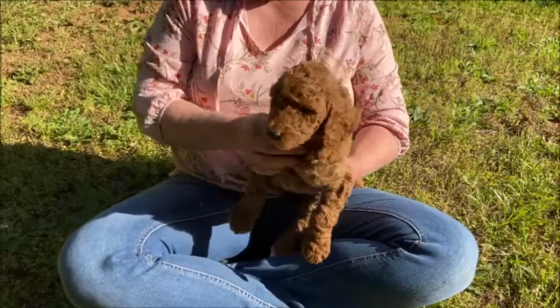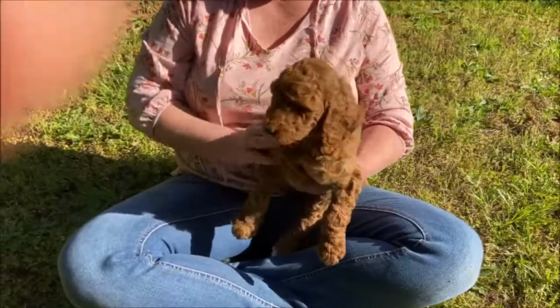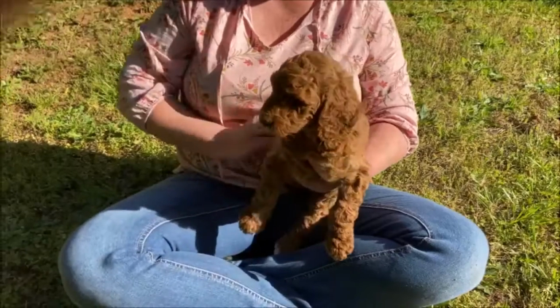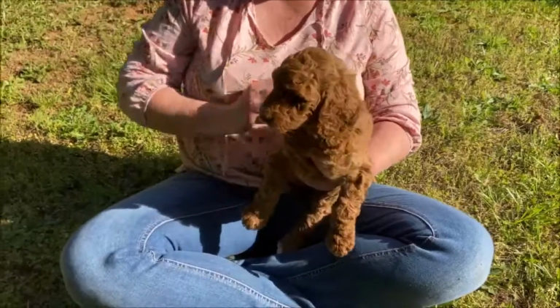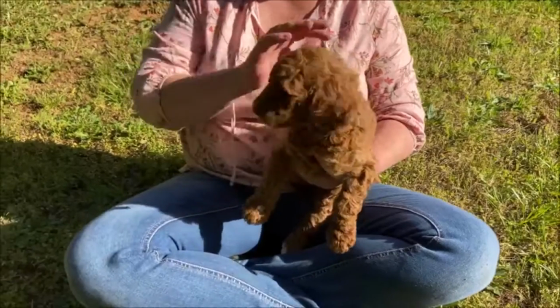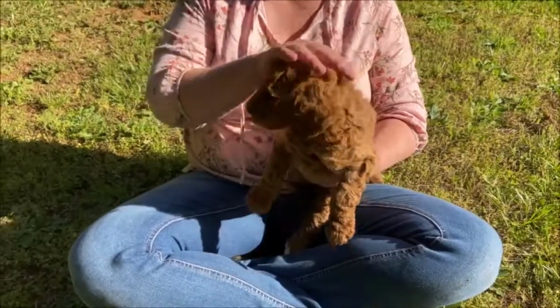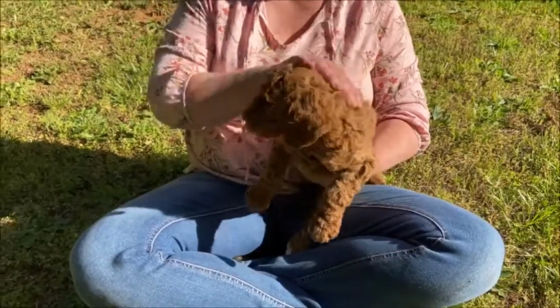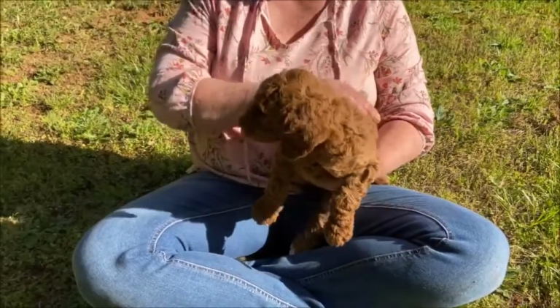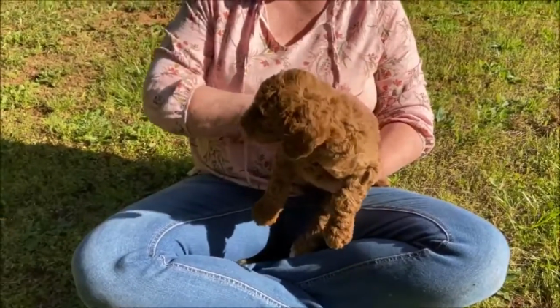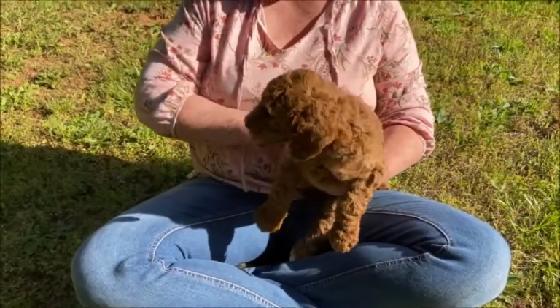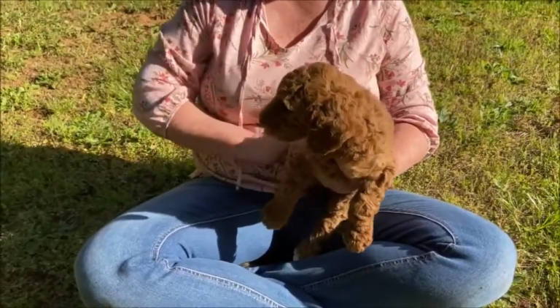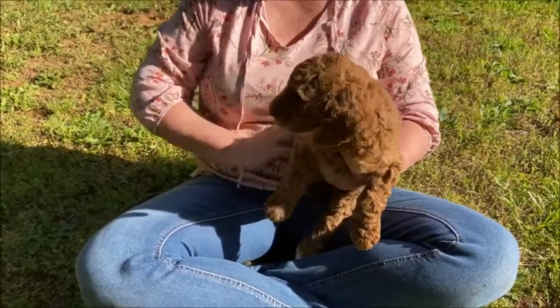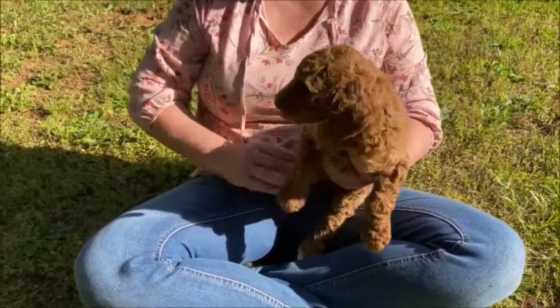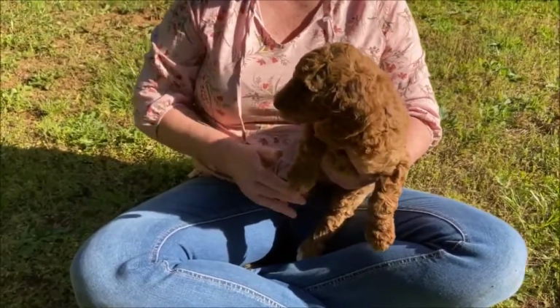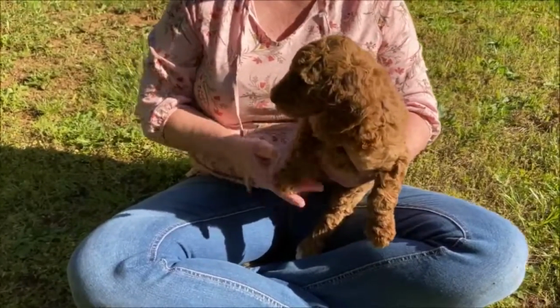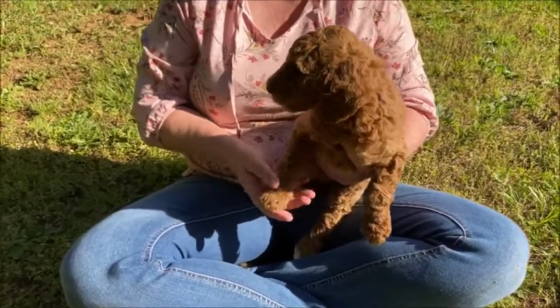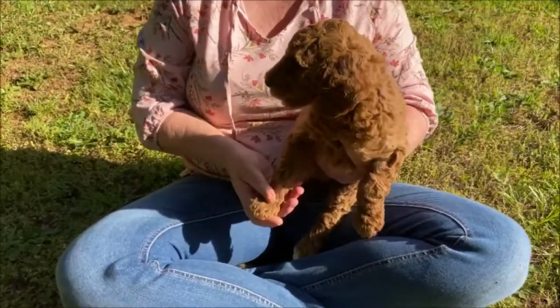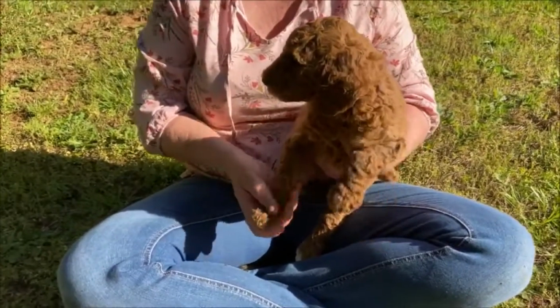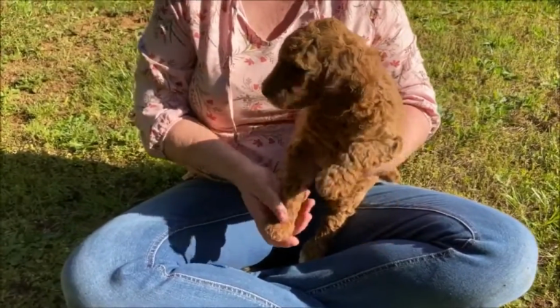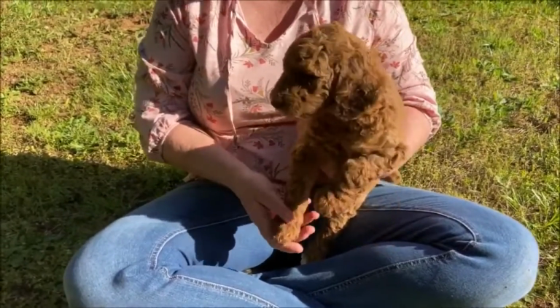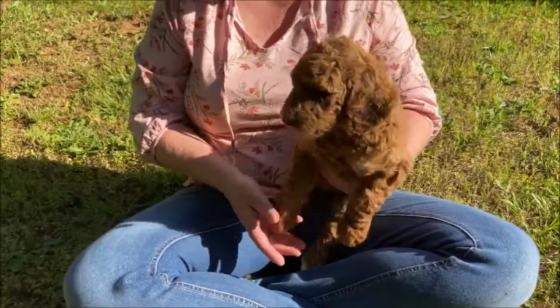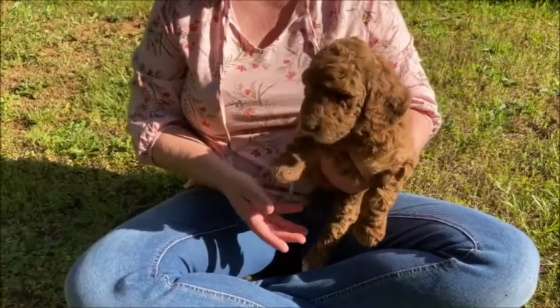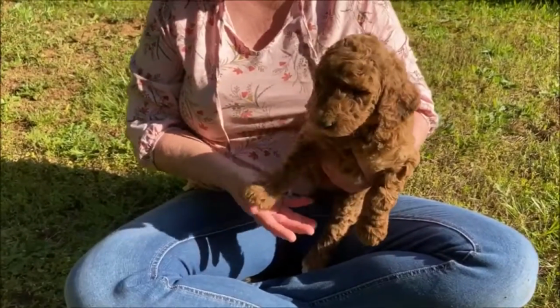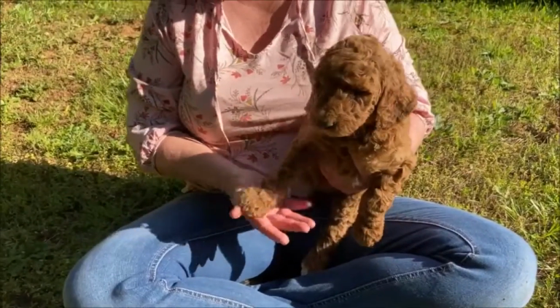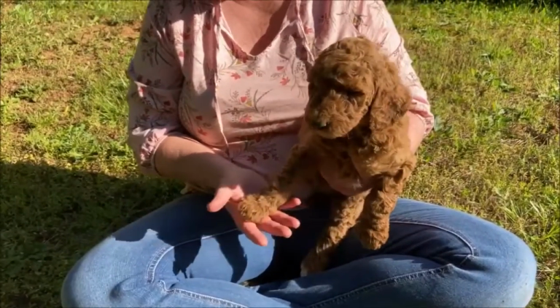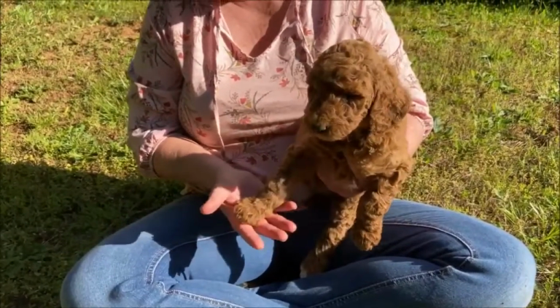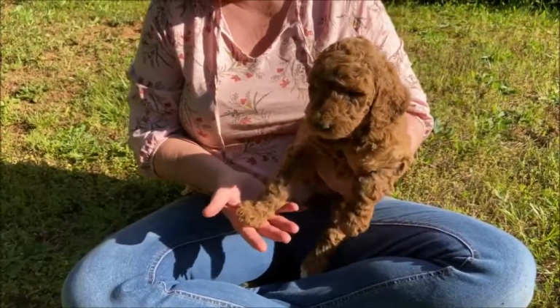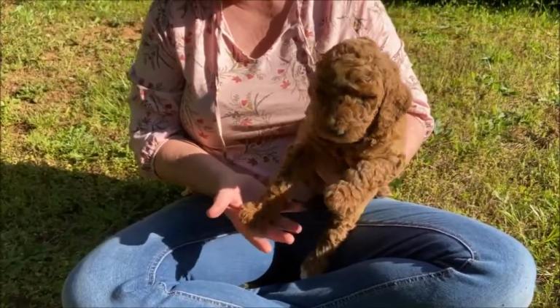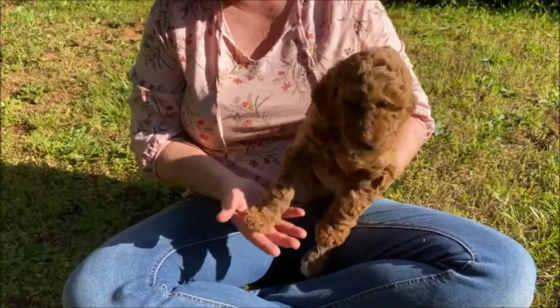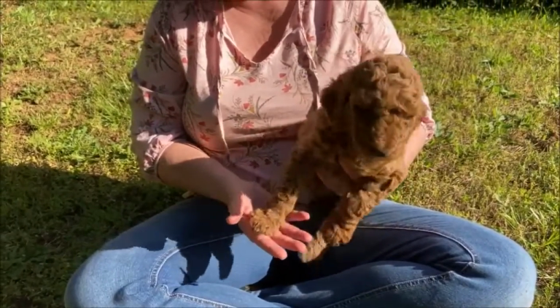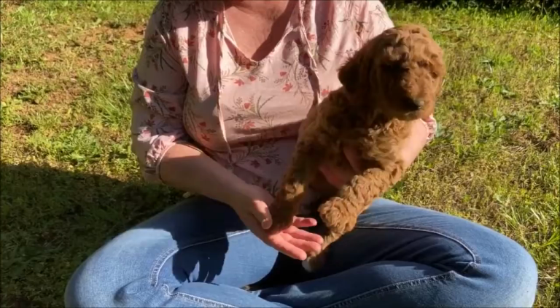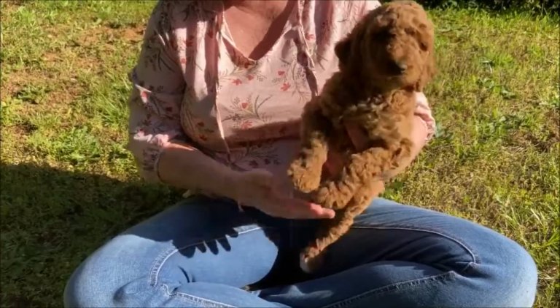Hi everyone, welcome to Oak Hill Farm Doodles. We're here today with our AKC Standard Poodles.